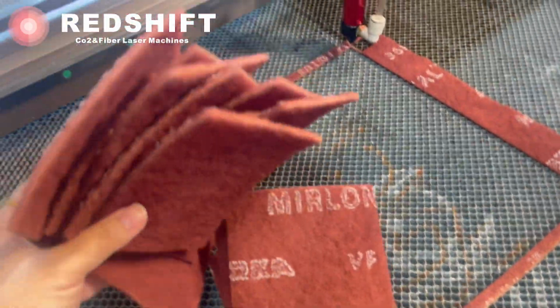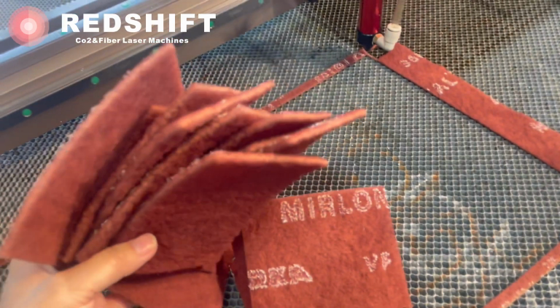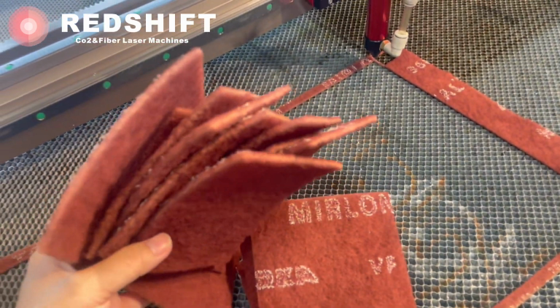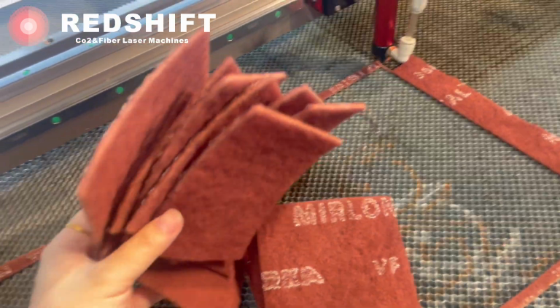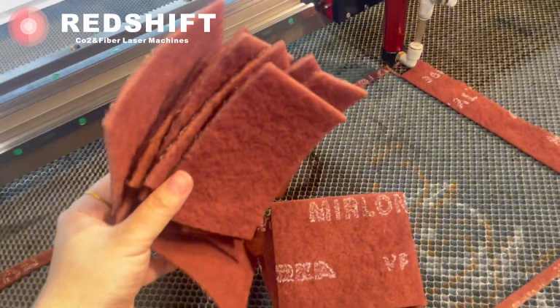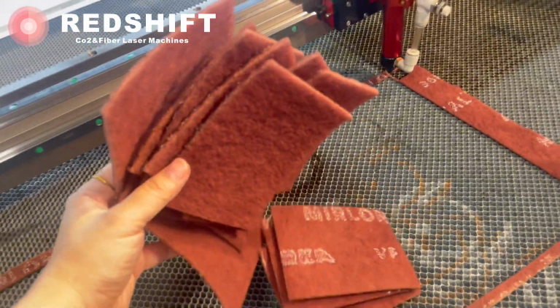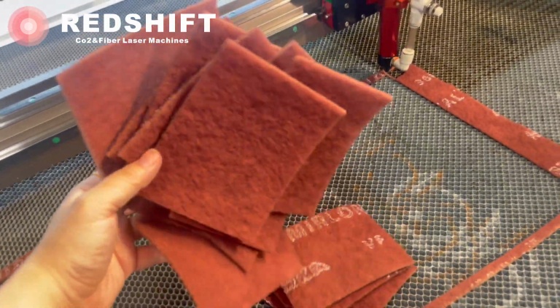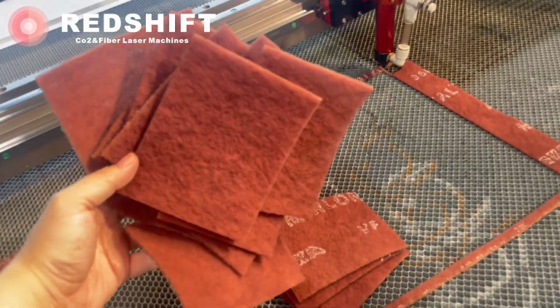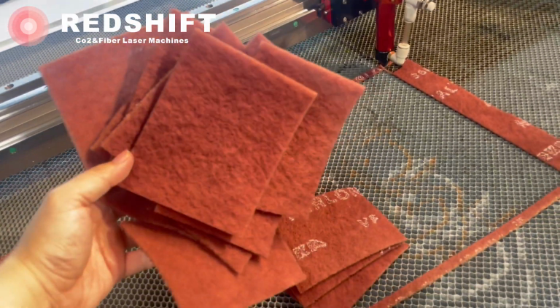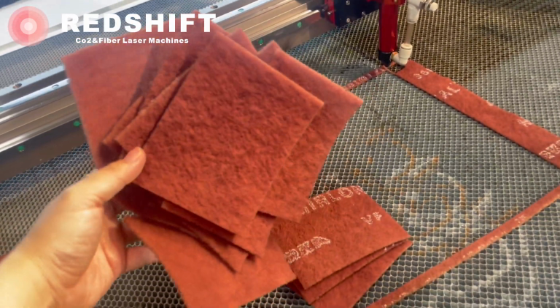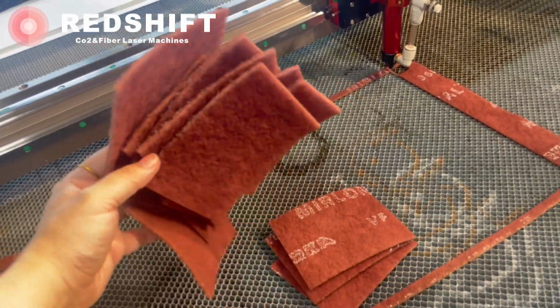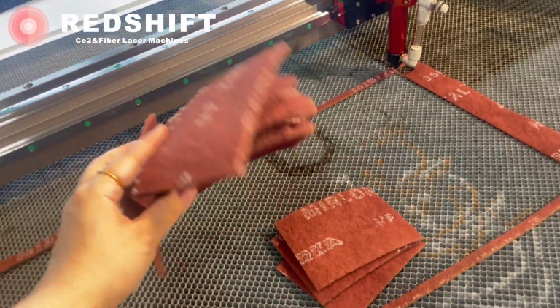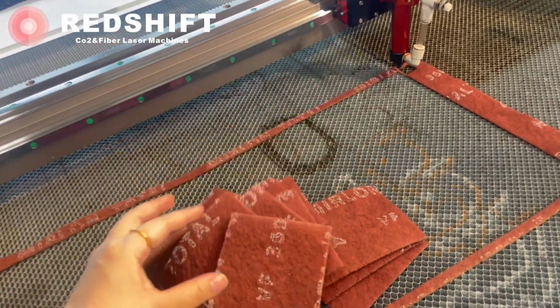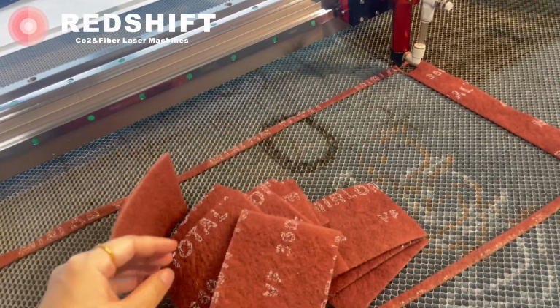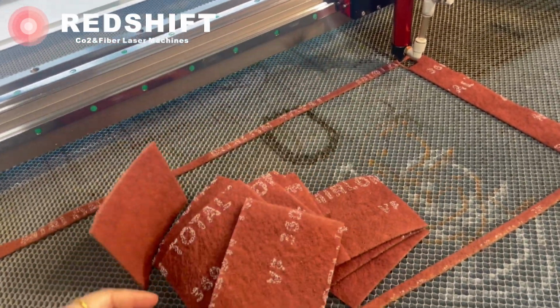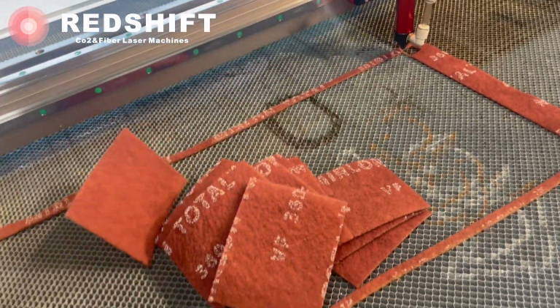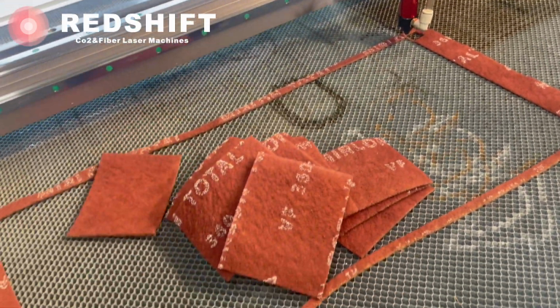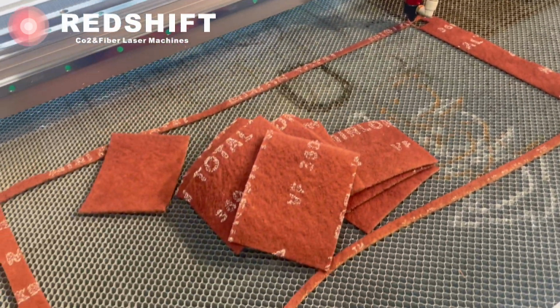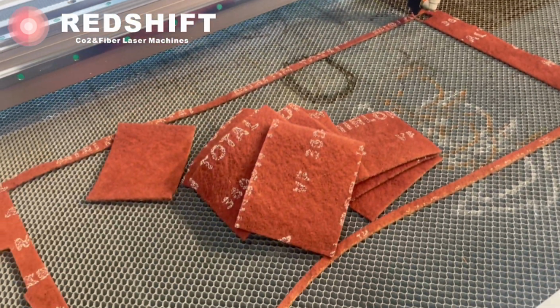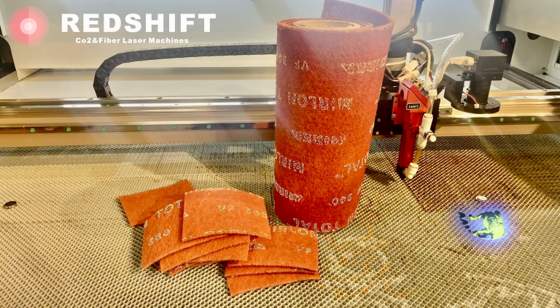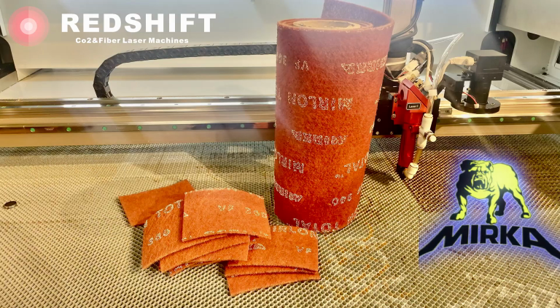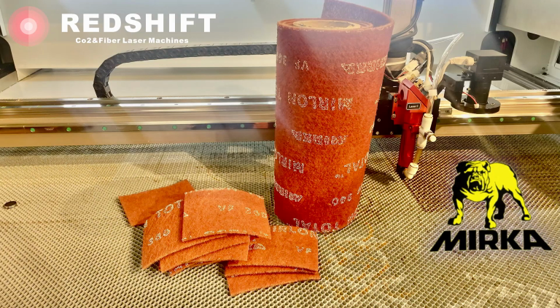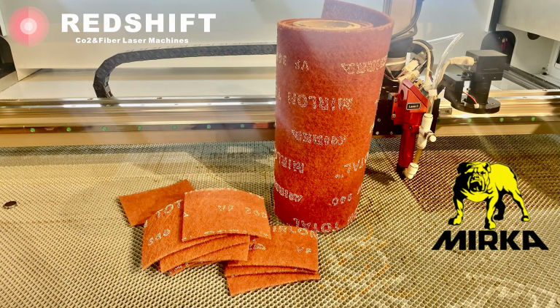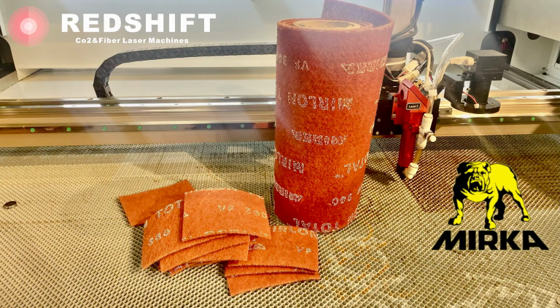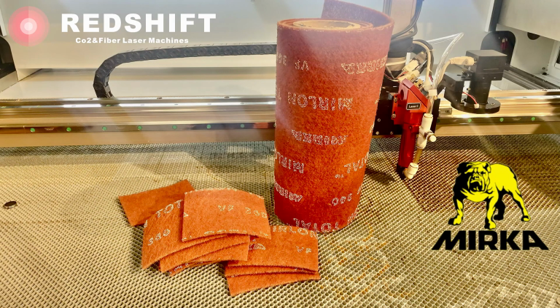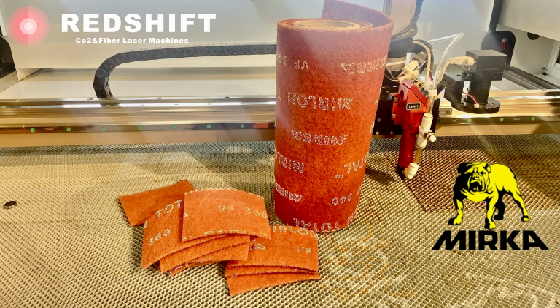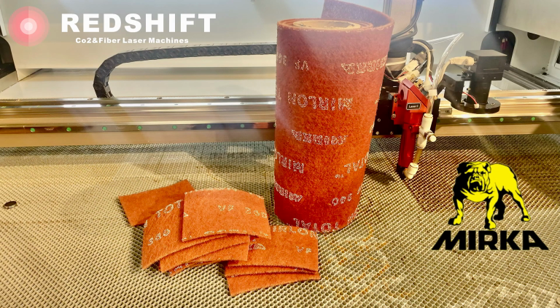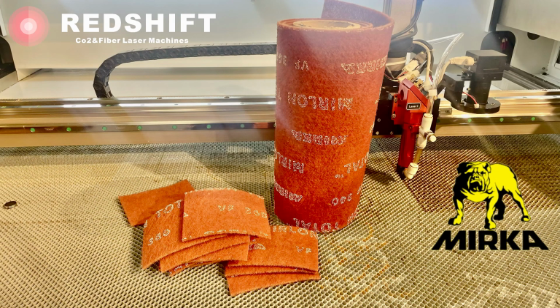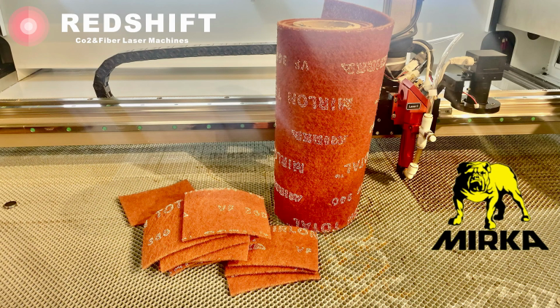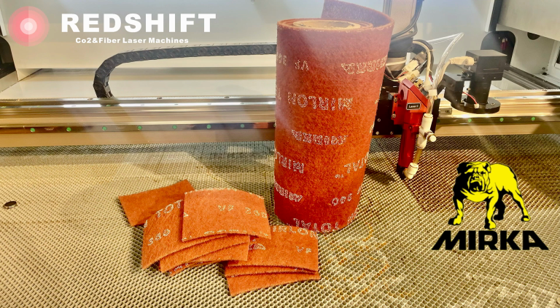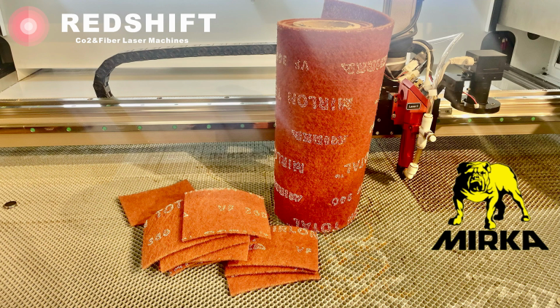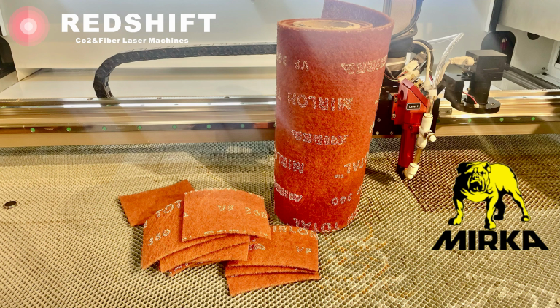Two-head and four-head laser cutting machines are also available to increase efficiency.